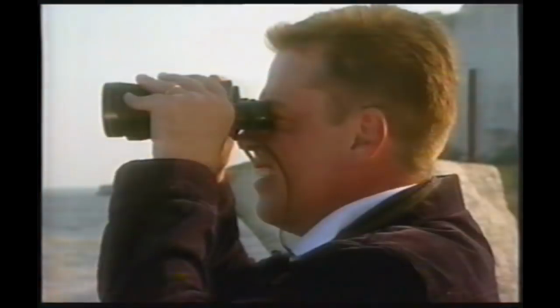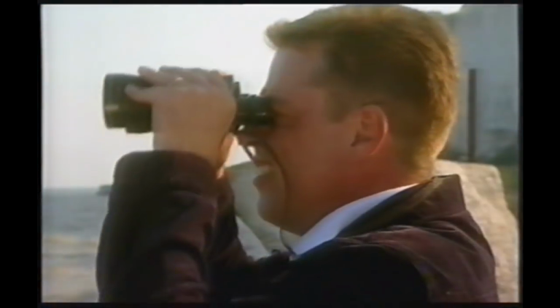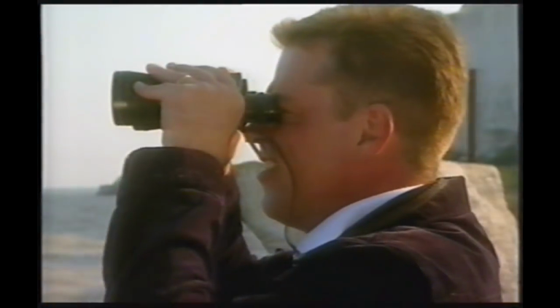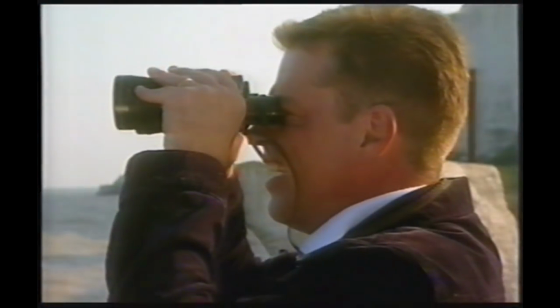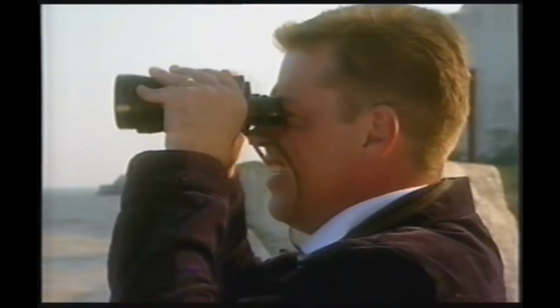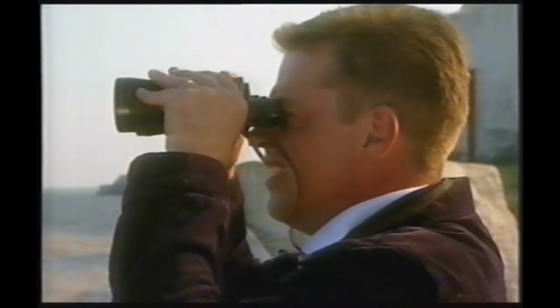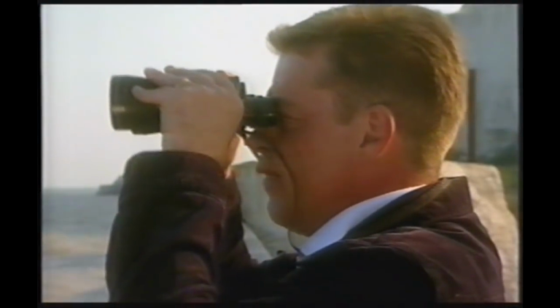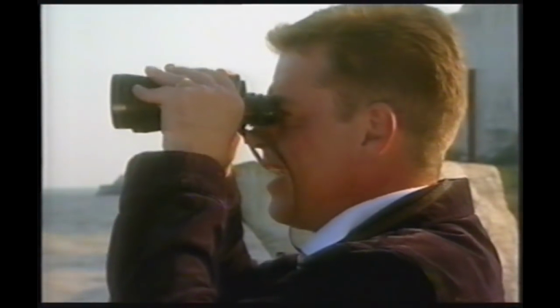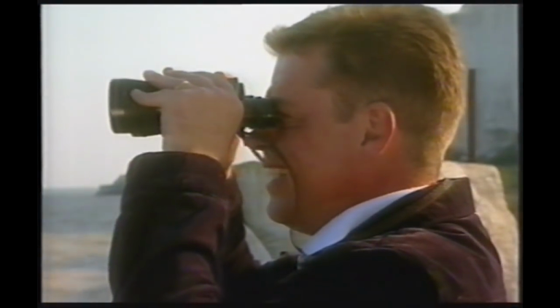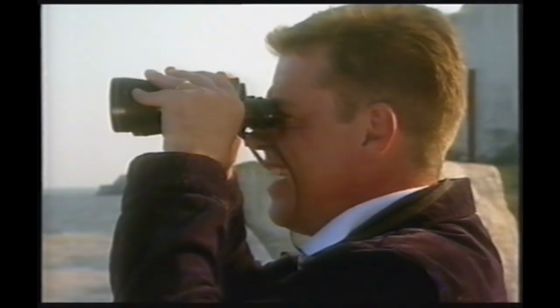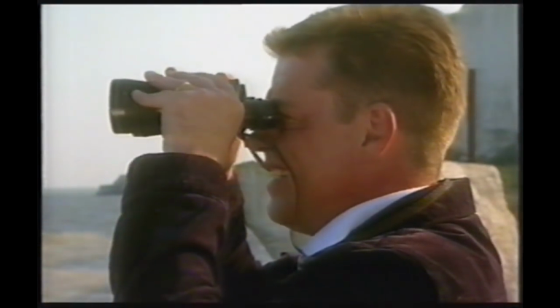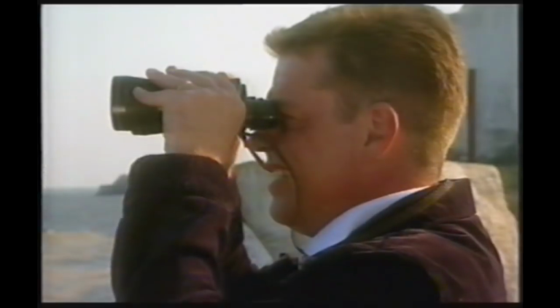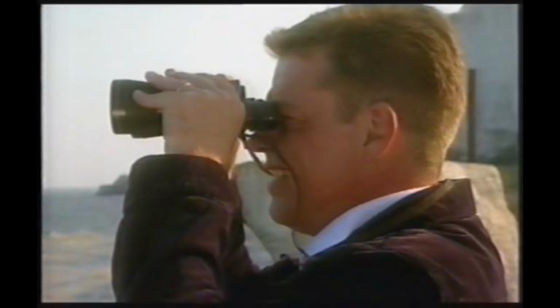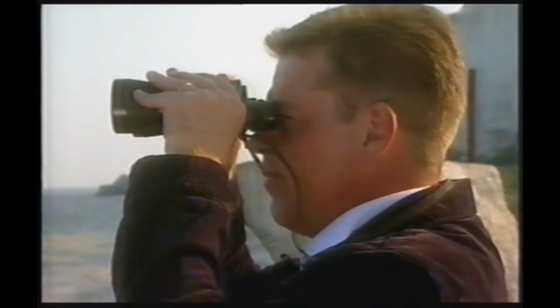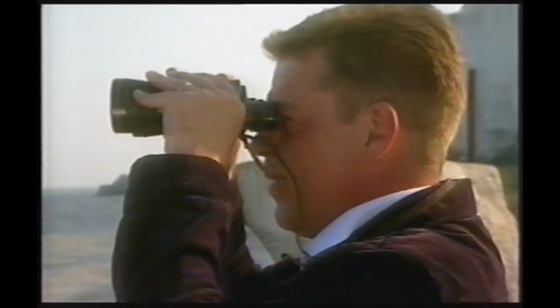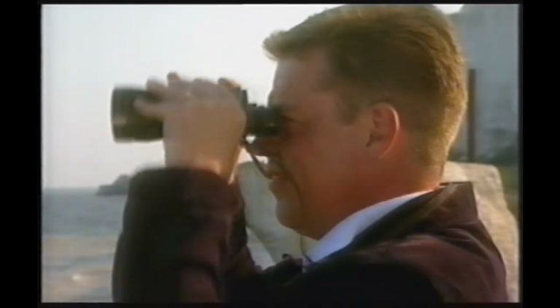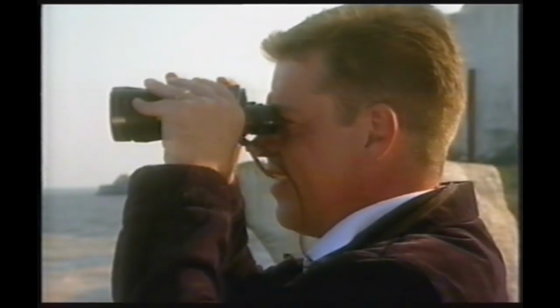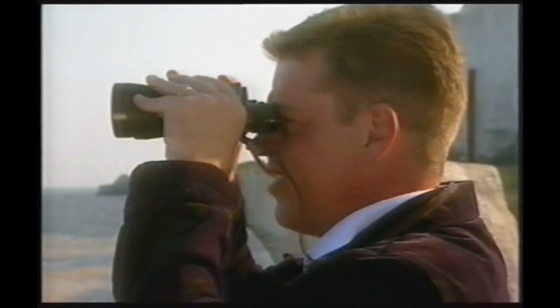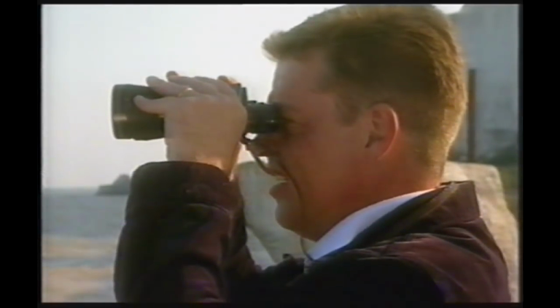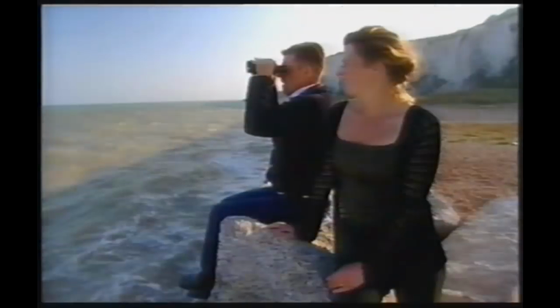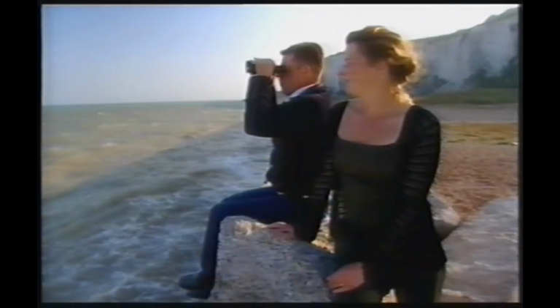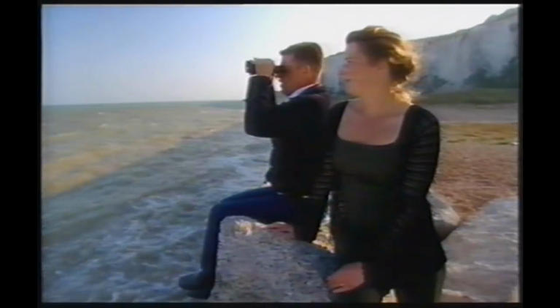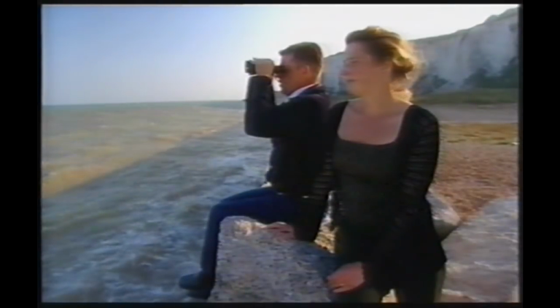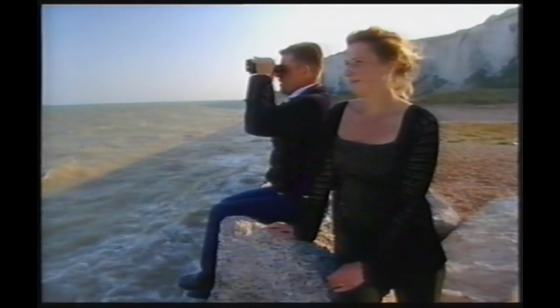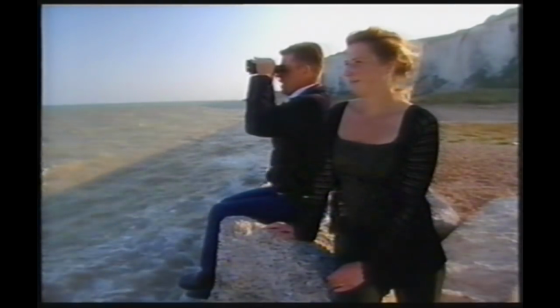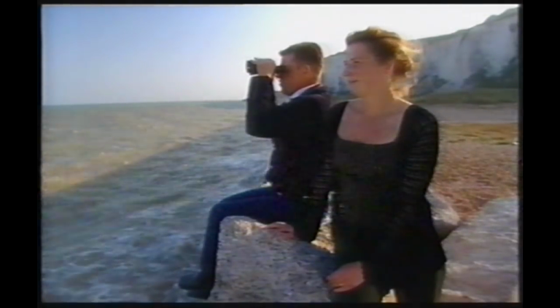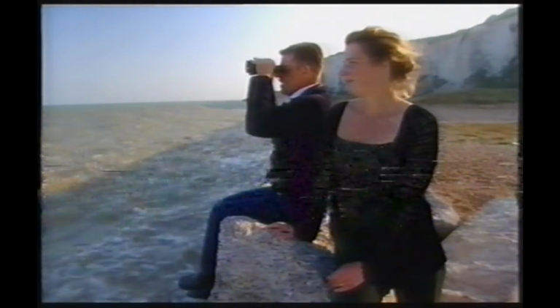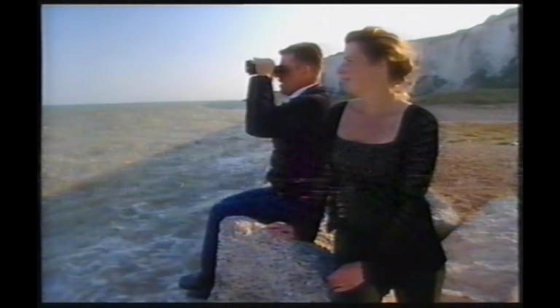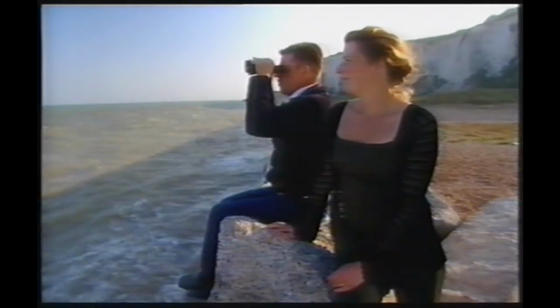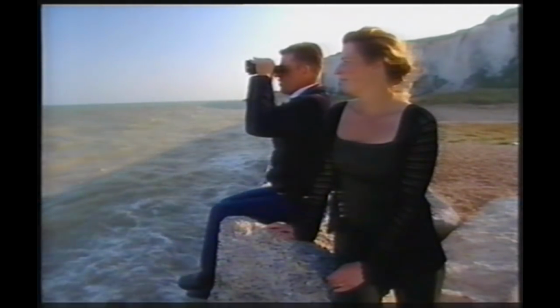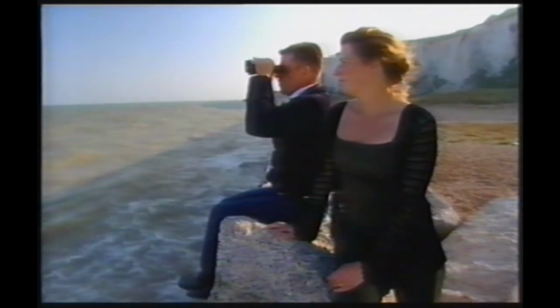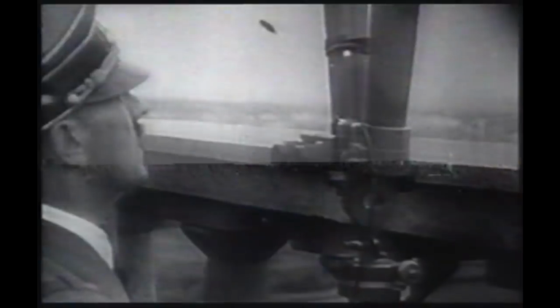Do you know, Claire, it was a clear day 60 years ago with the wind in the right direction — I'm pretty sure I'd be staring right into the eyeballs of the Germans.